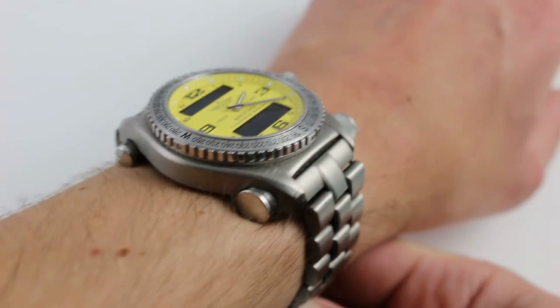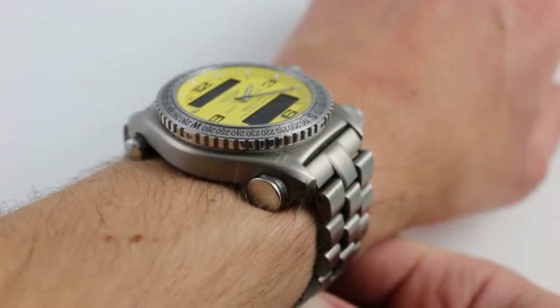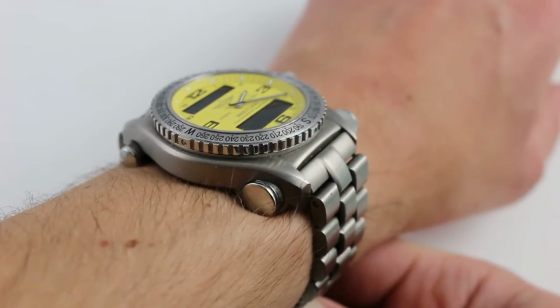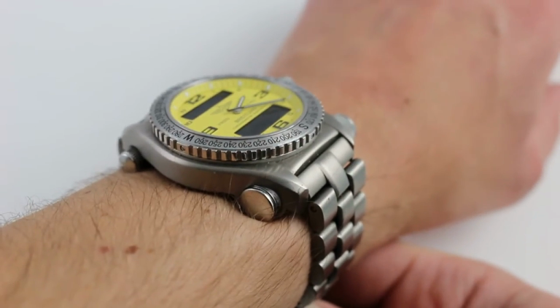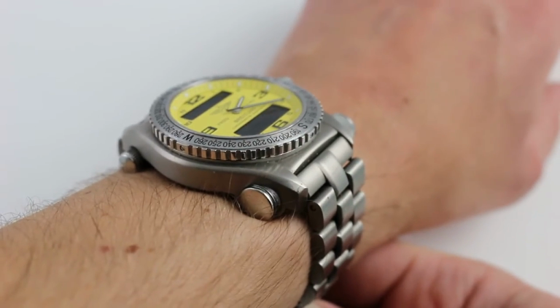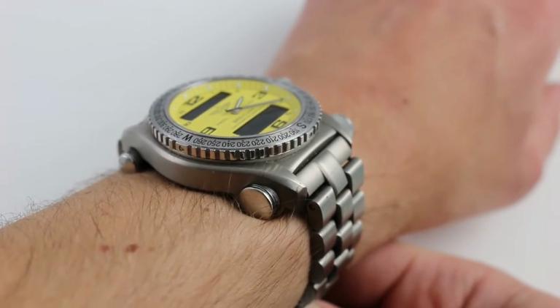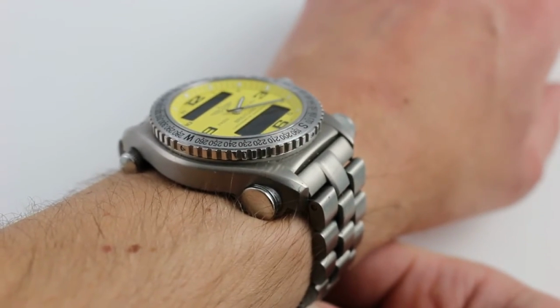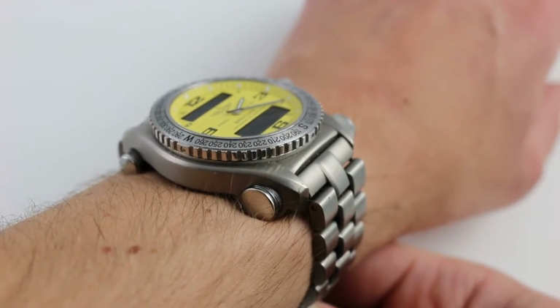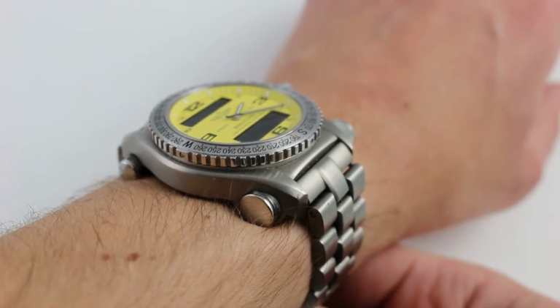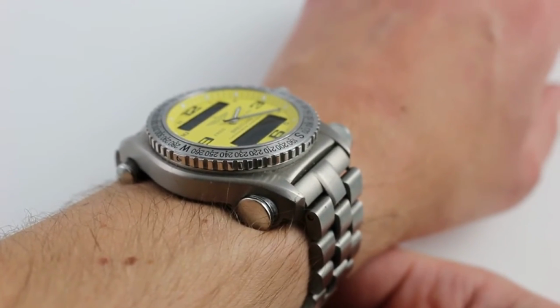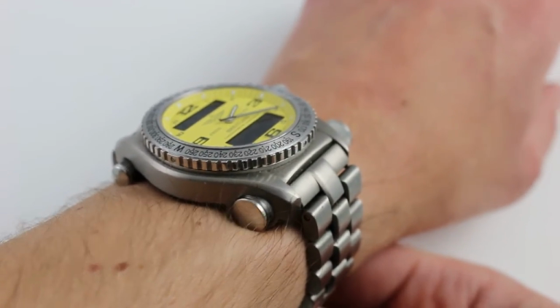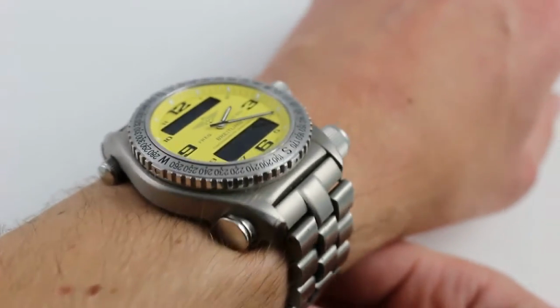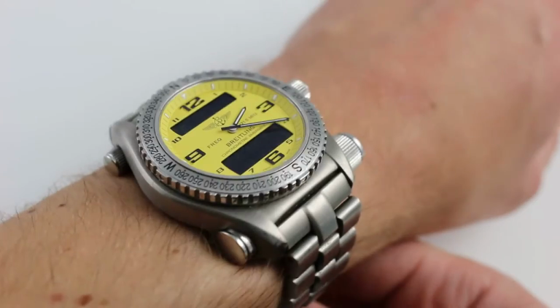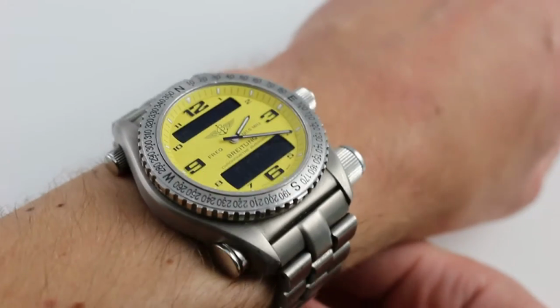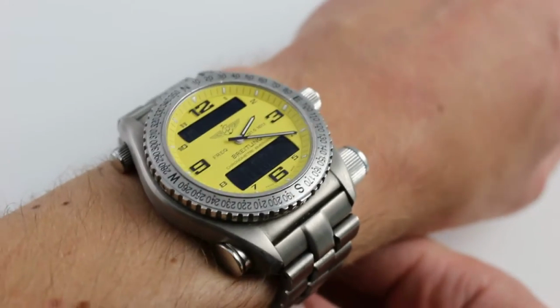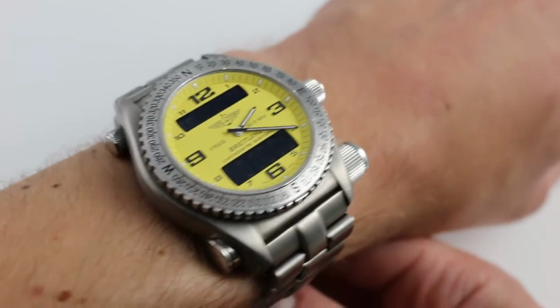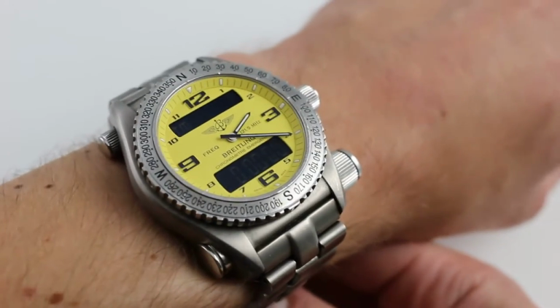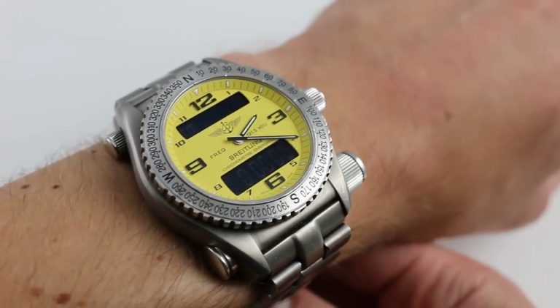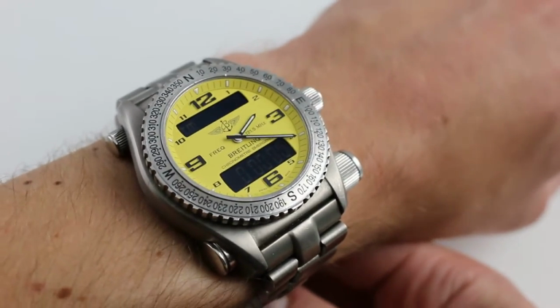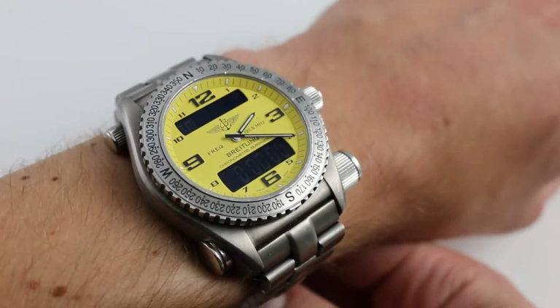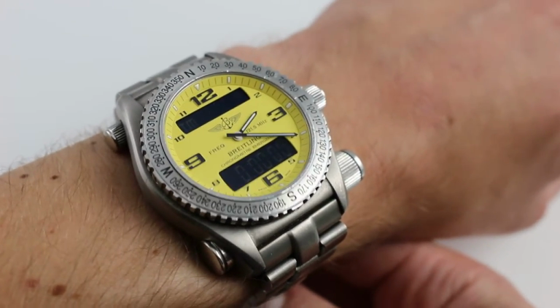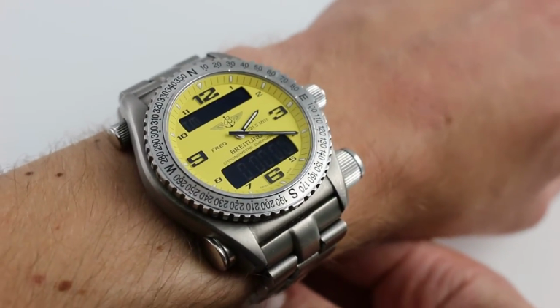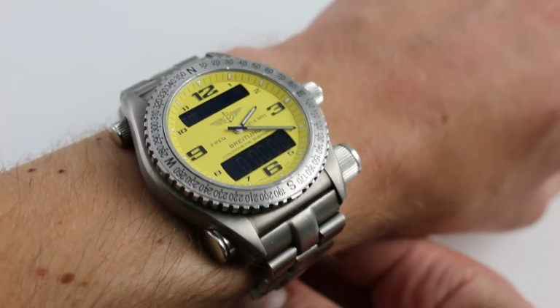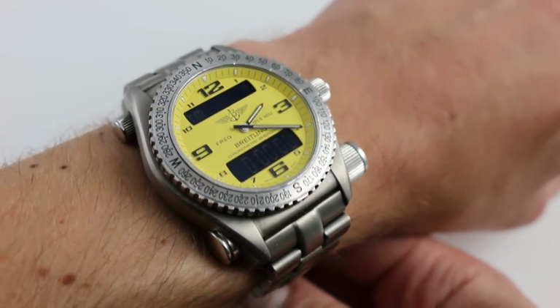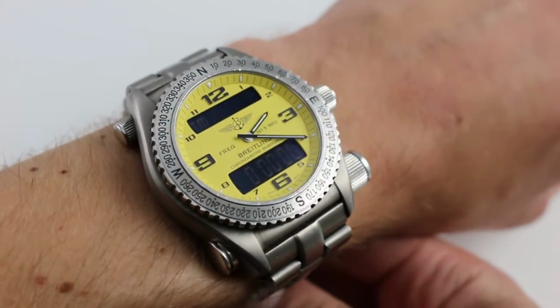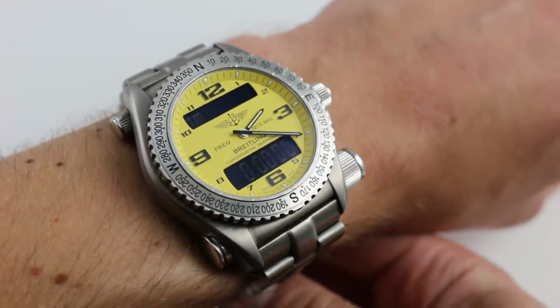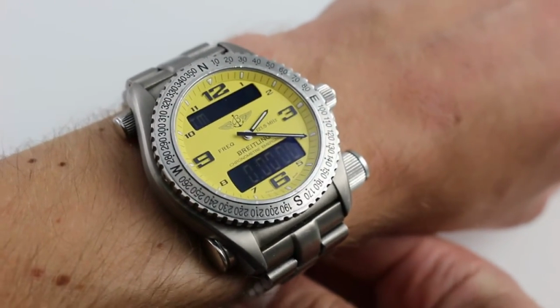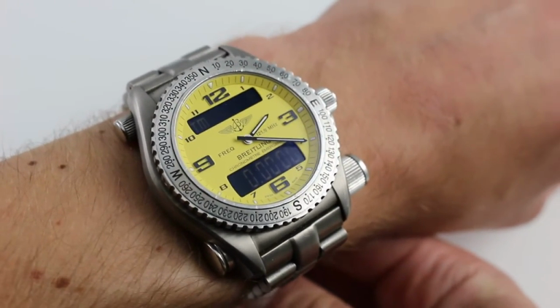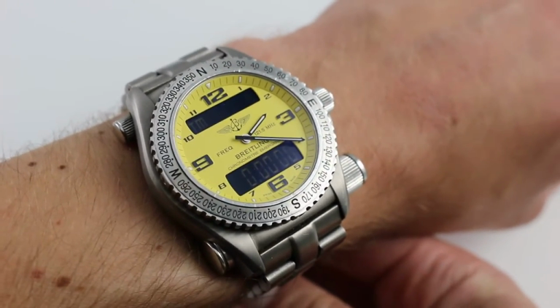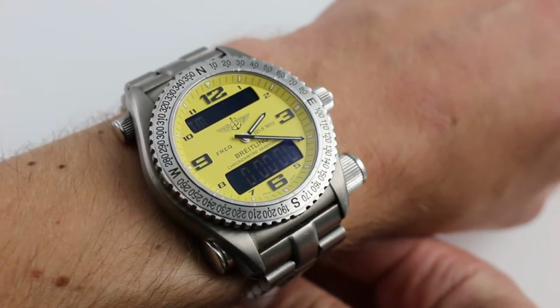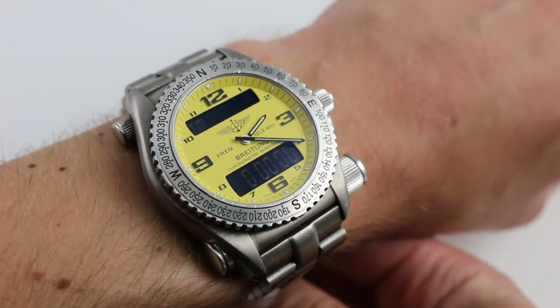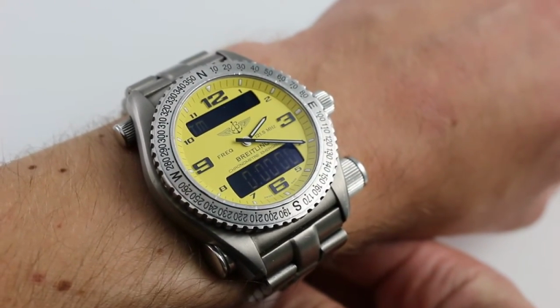On my wrist — 6⅓ inches, 16 centimeters in circumference — the Emergency Super Quartz is a very large watch.